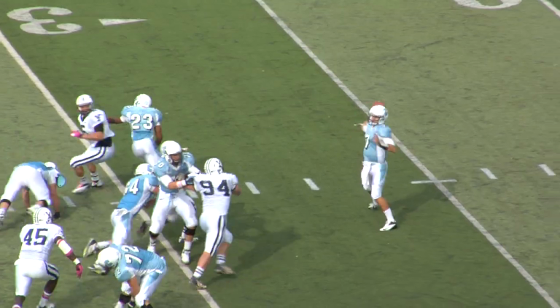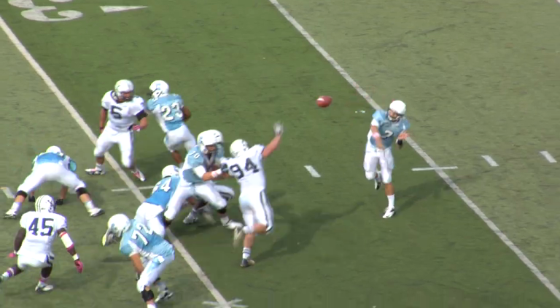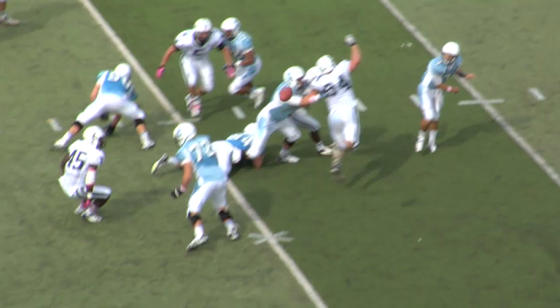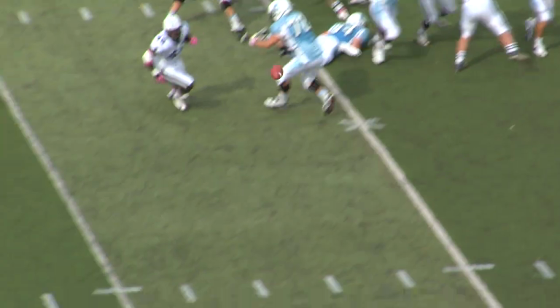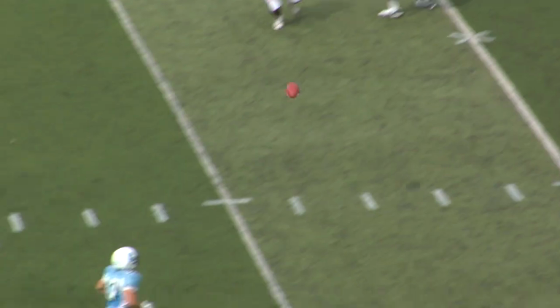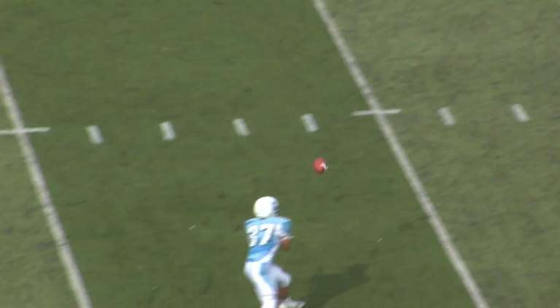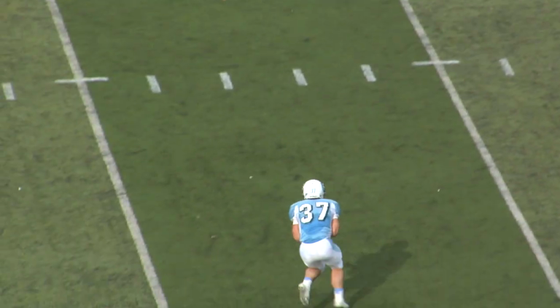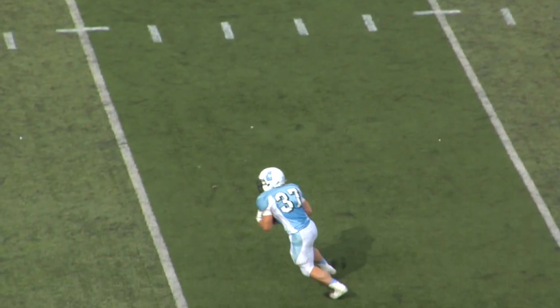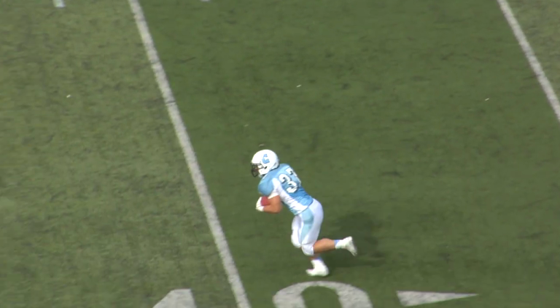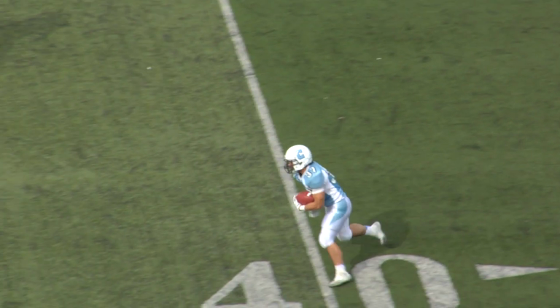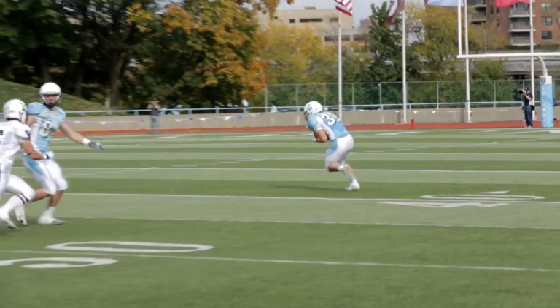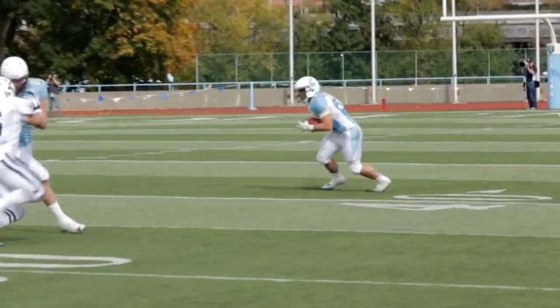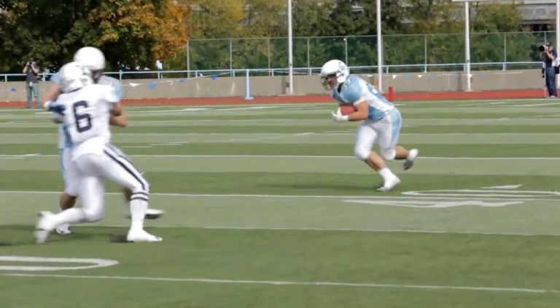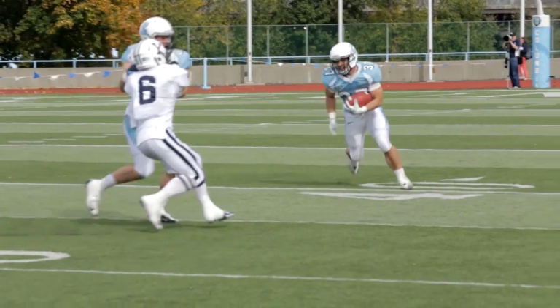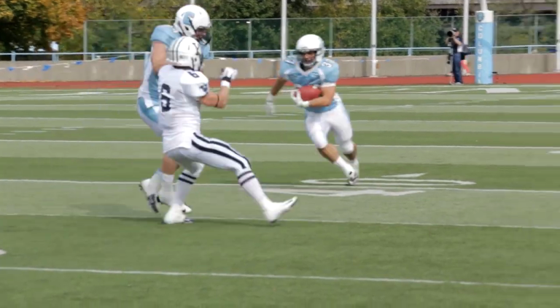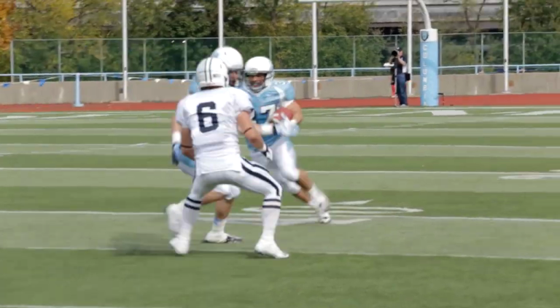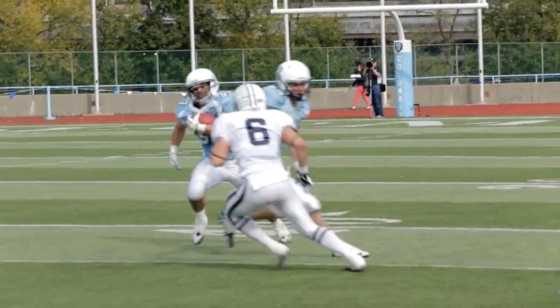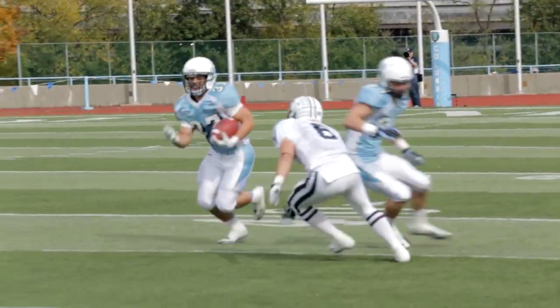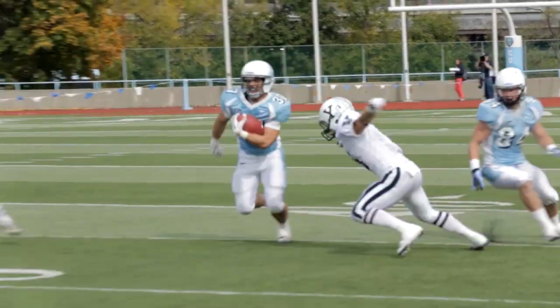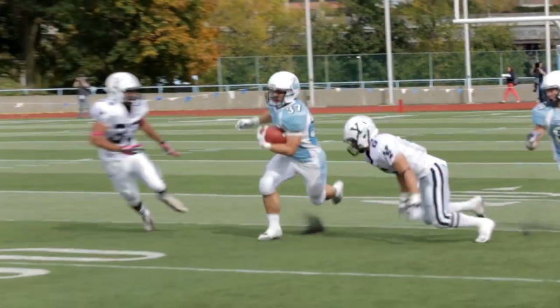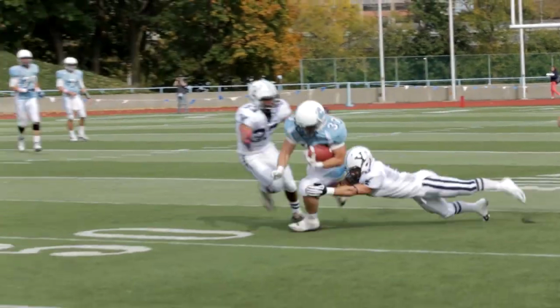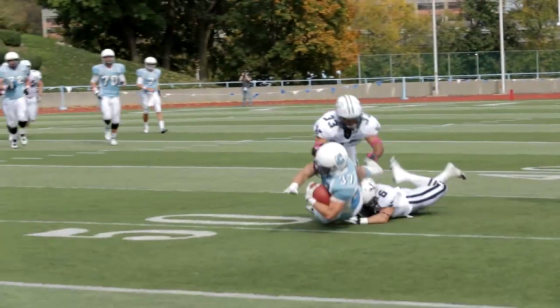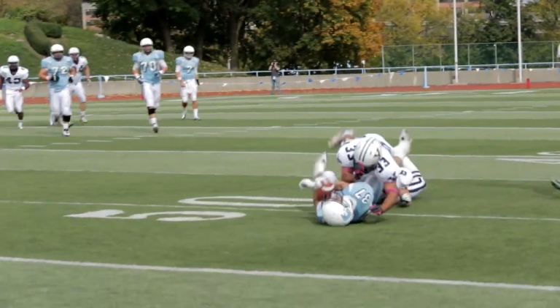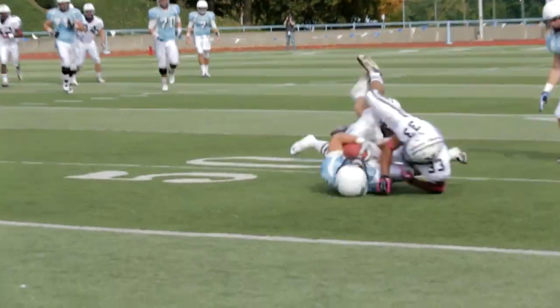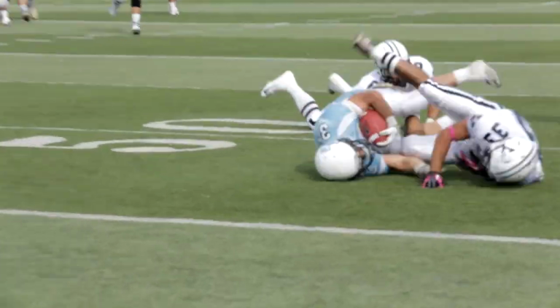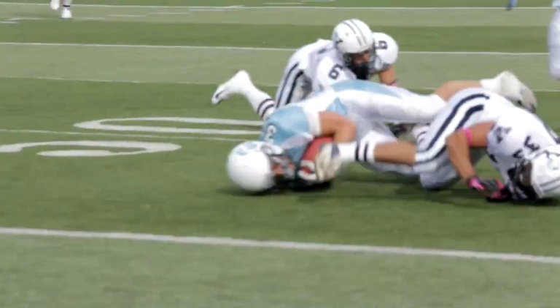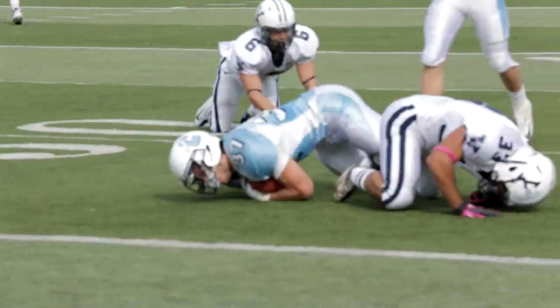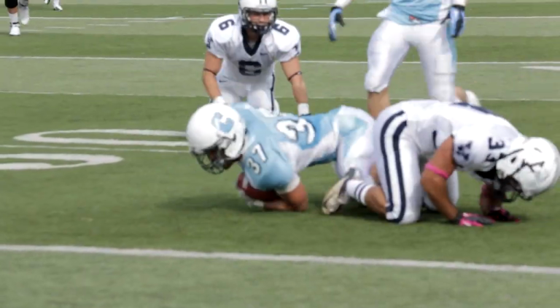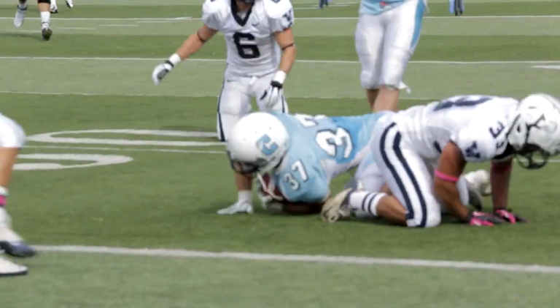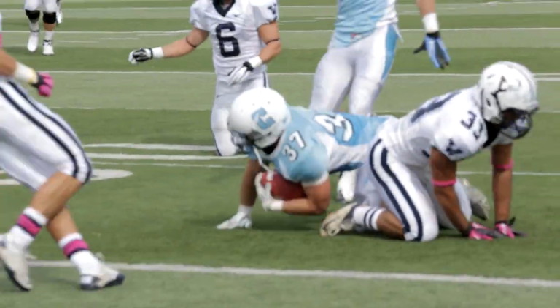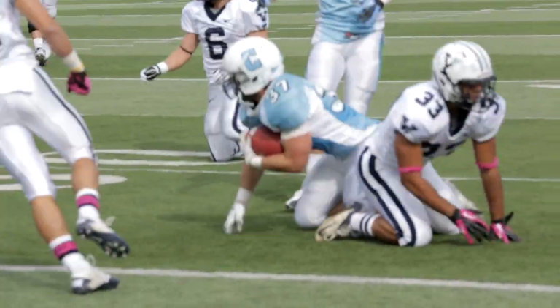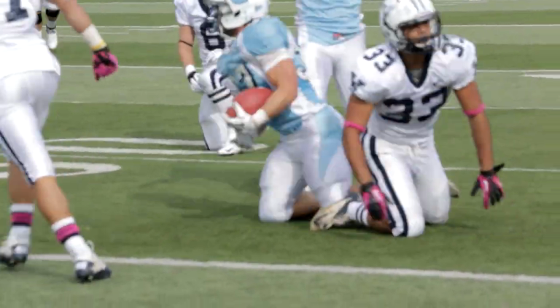Step up, throw it left. Silvio makes the catch in the flat. 45, 50, and tackles at the 48-yard line.